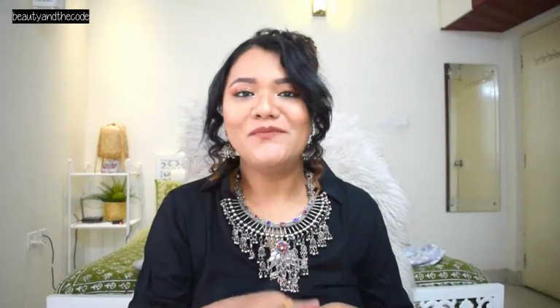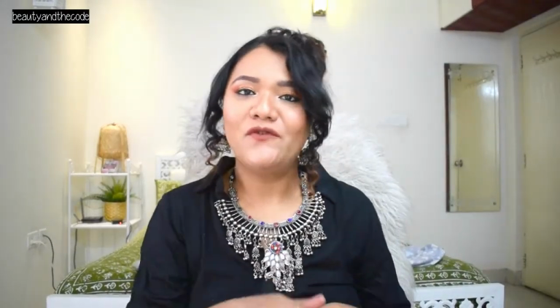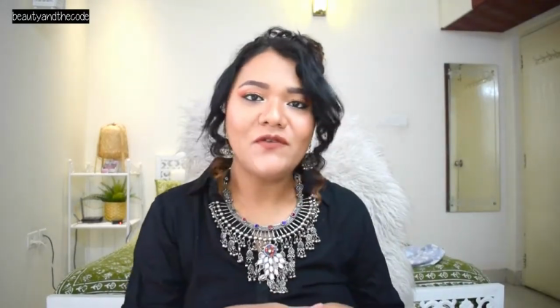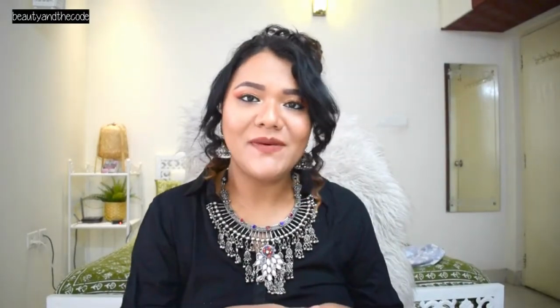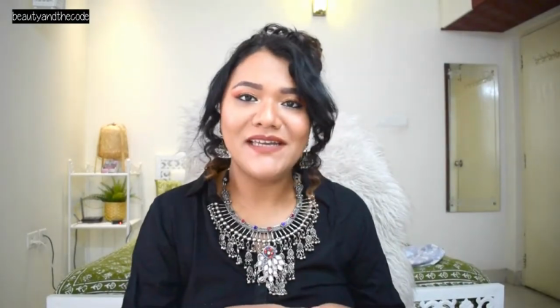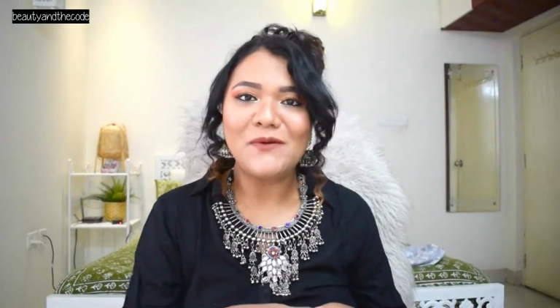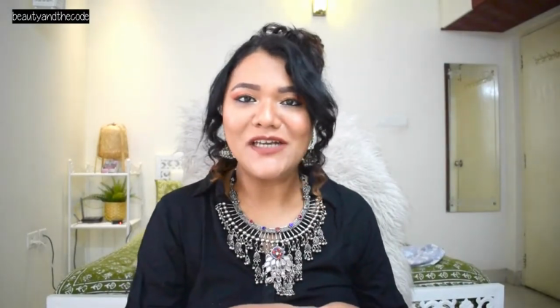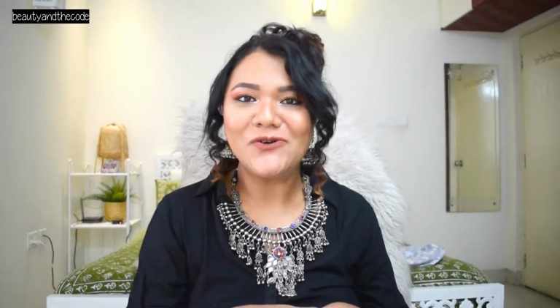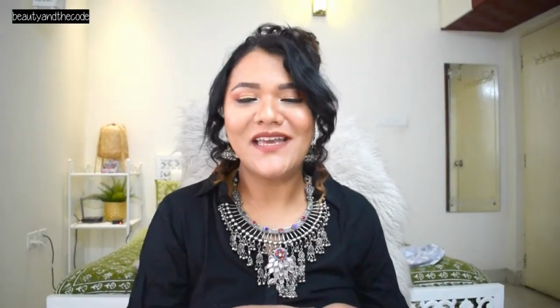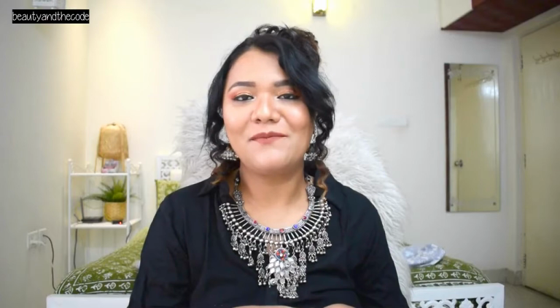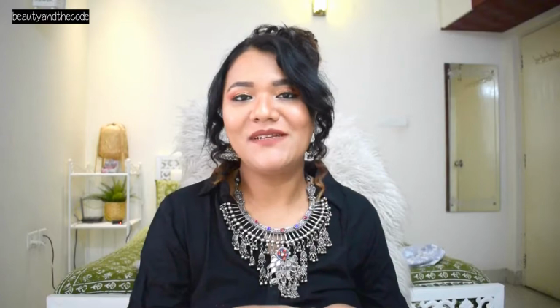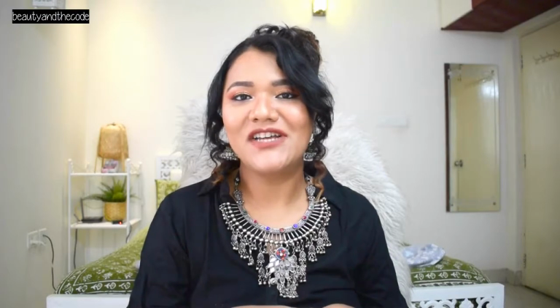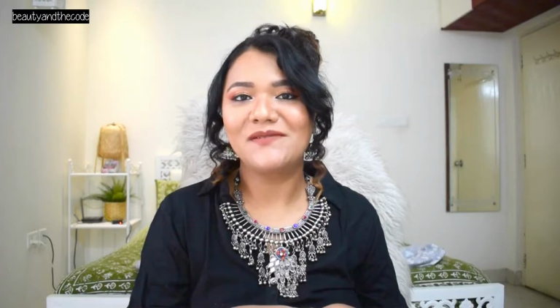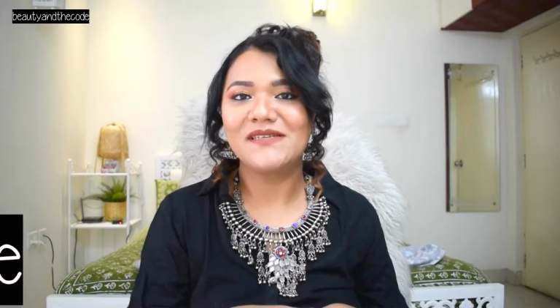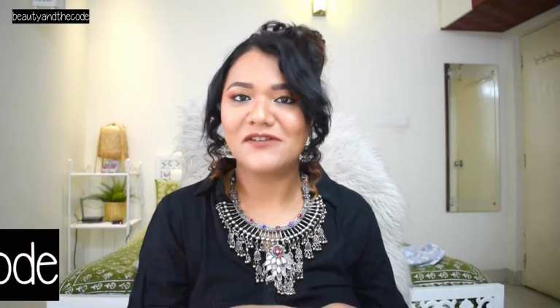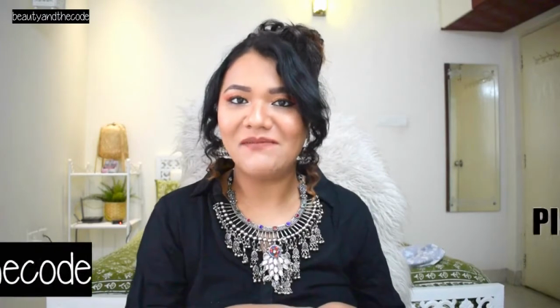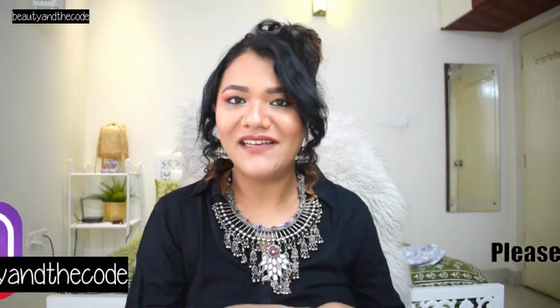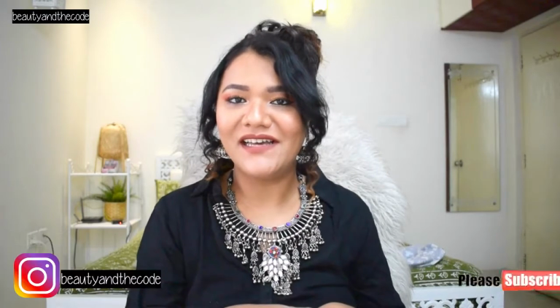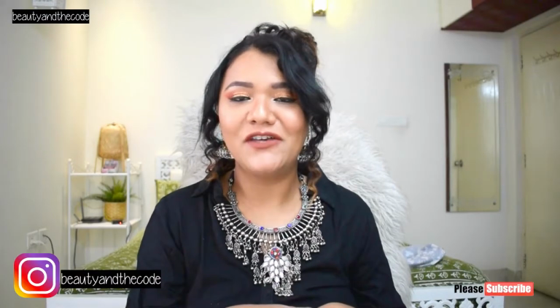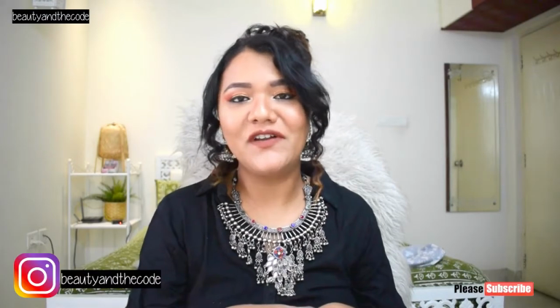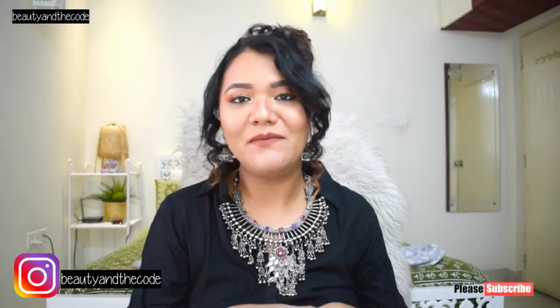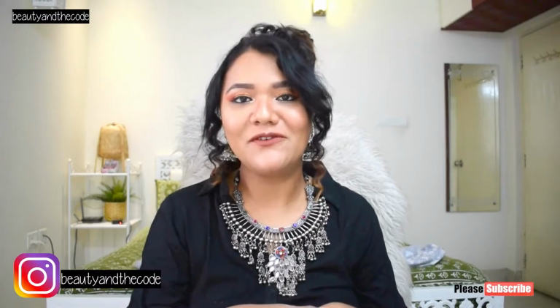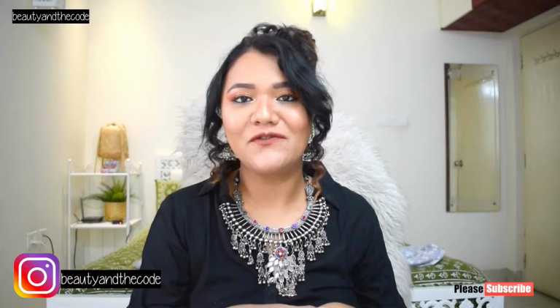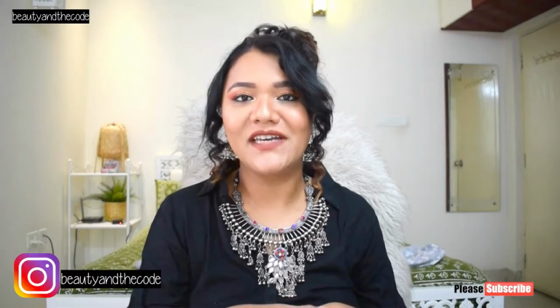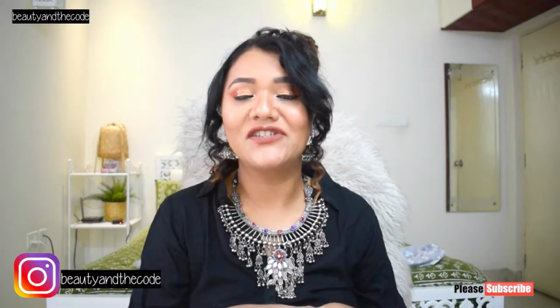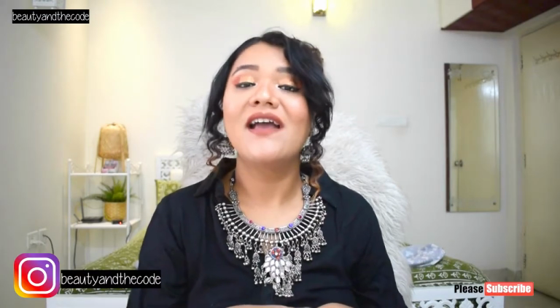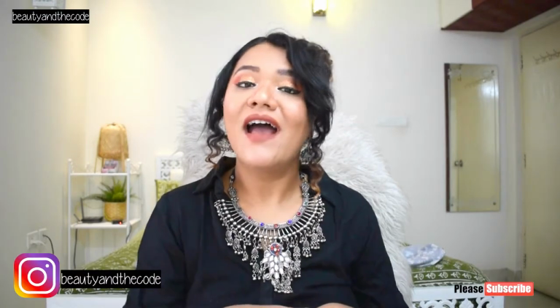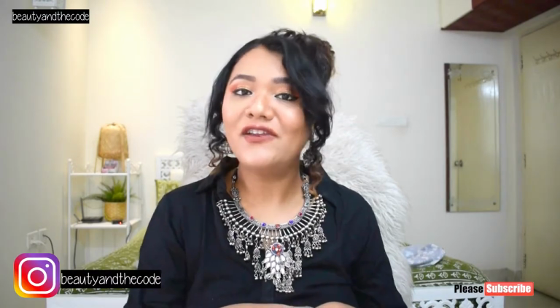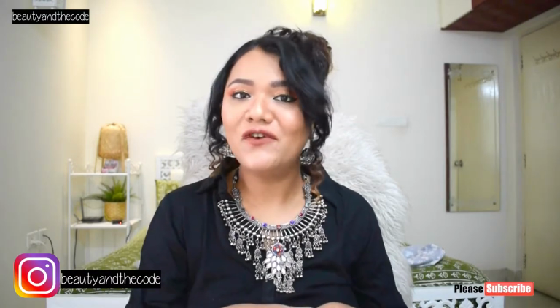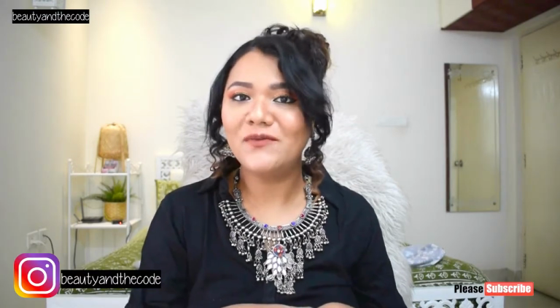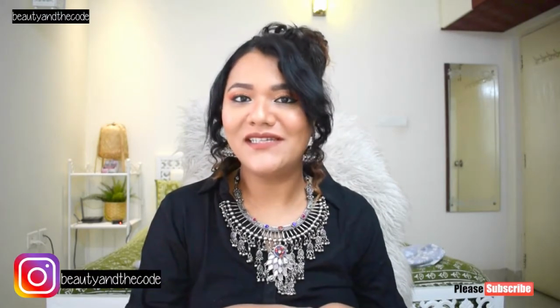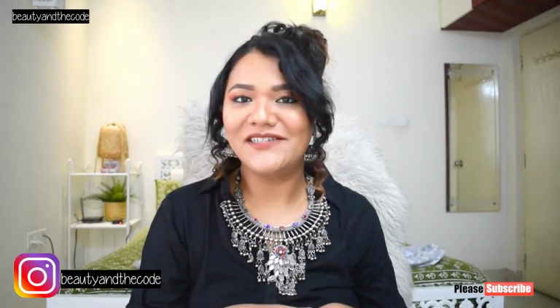Before we begin, make sure that you've subscribed to my channel, you've hit the bell notification, and you follow me on Instagram.